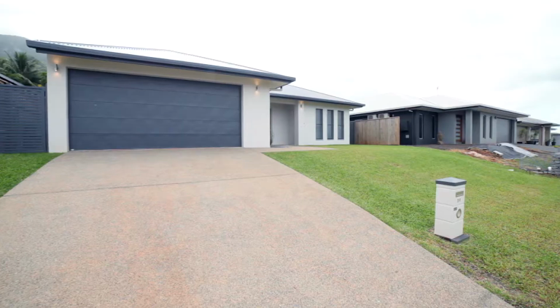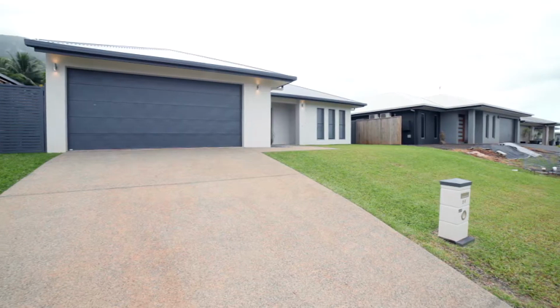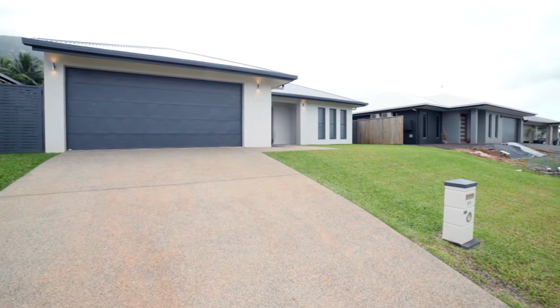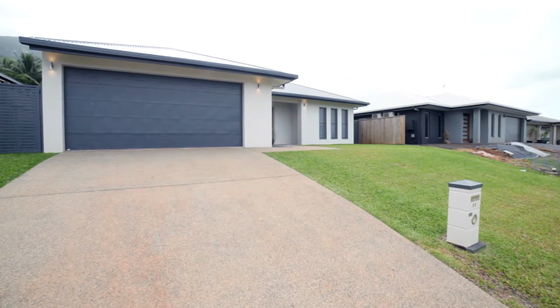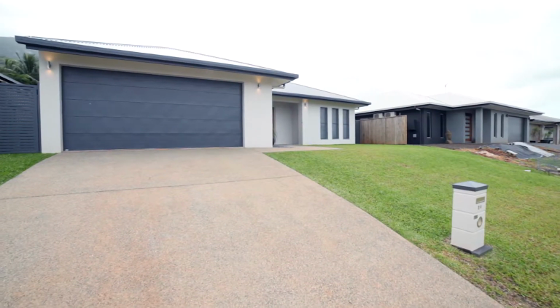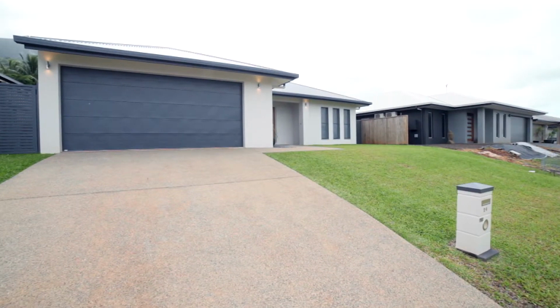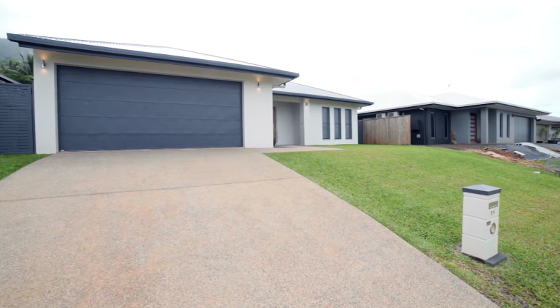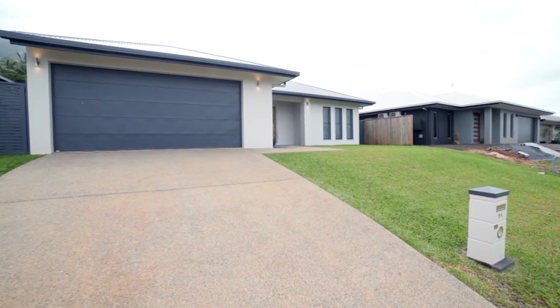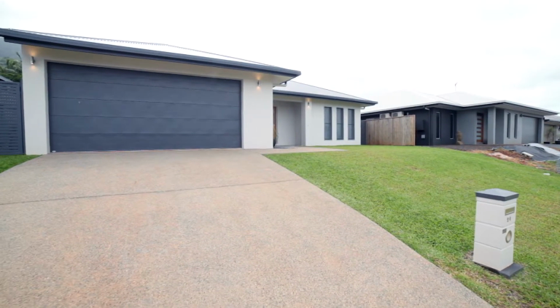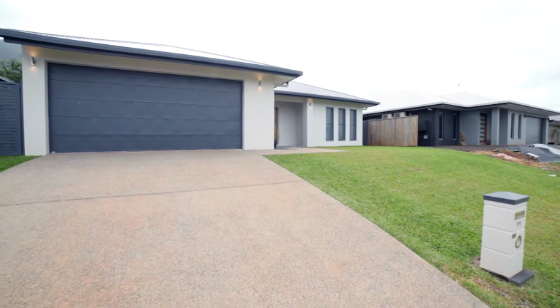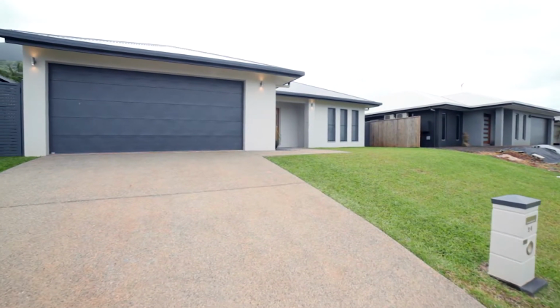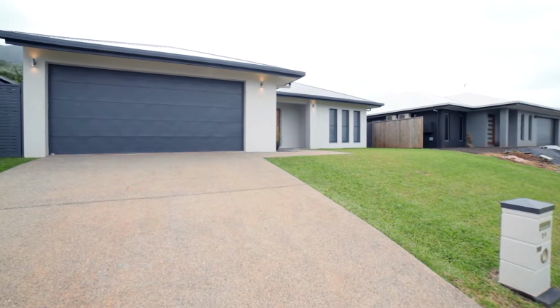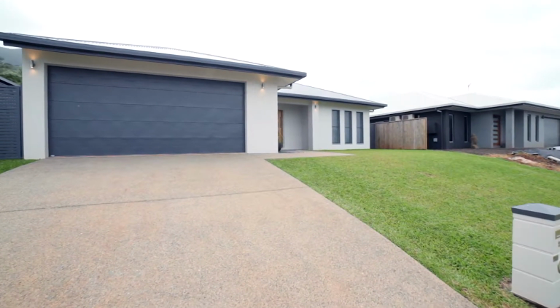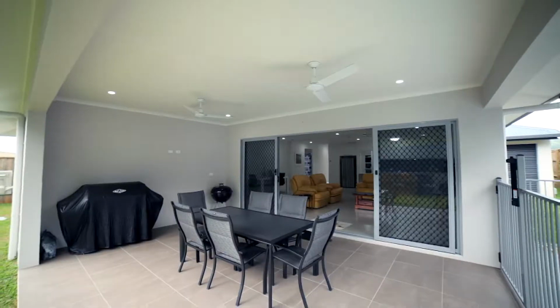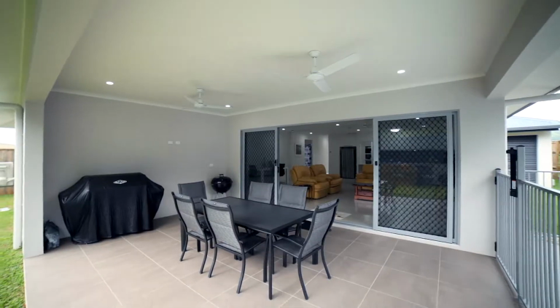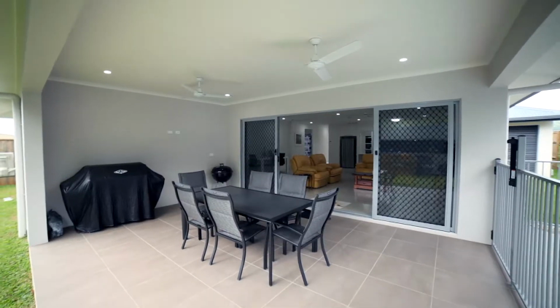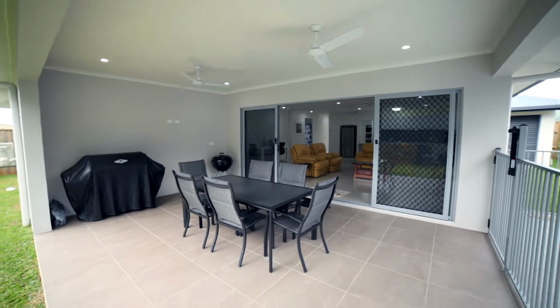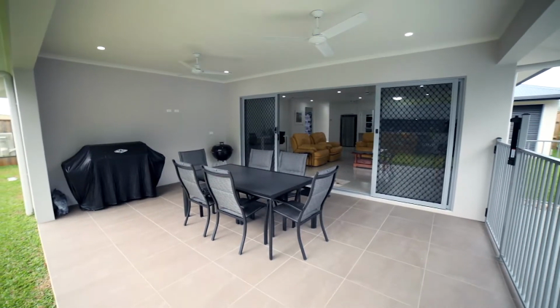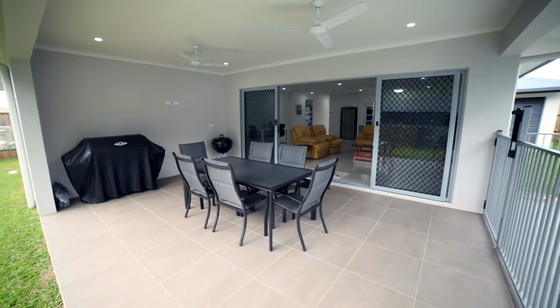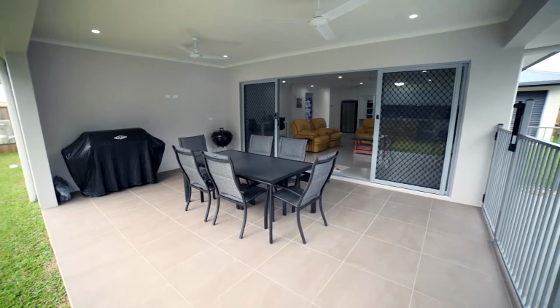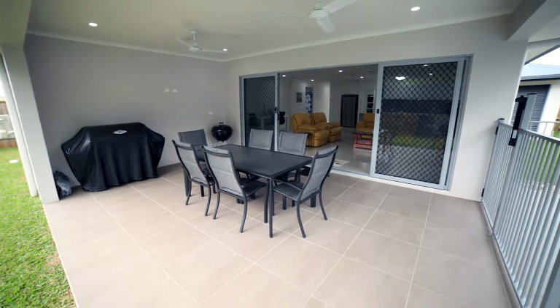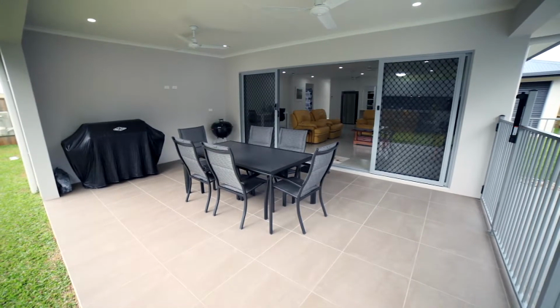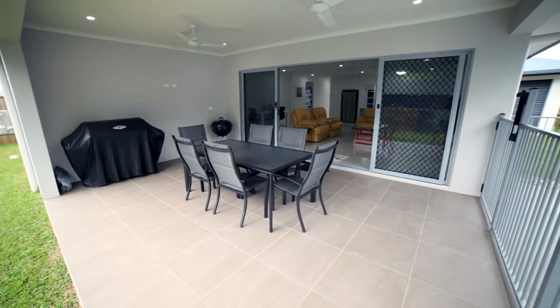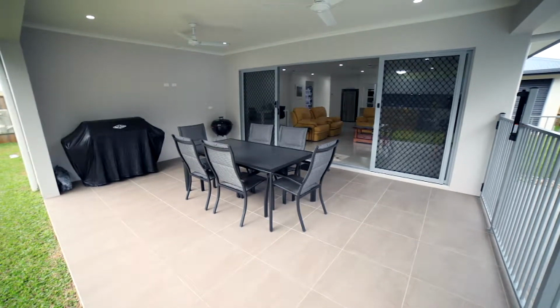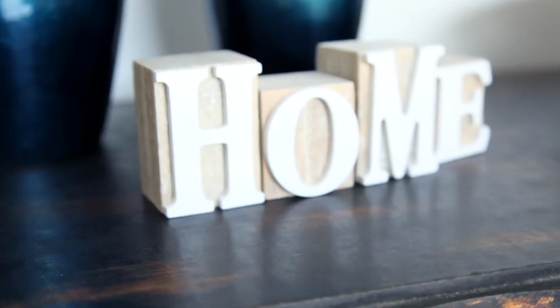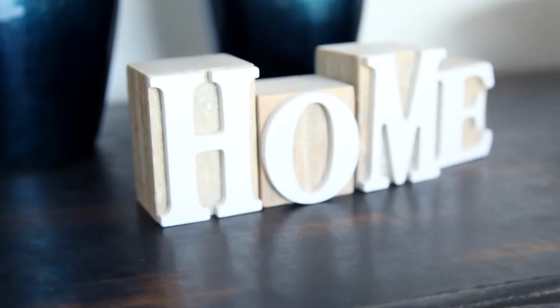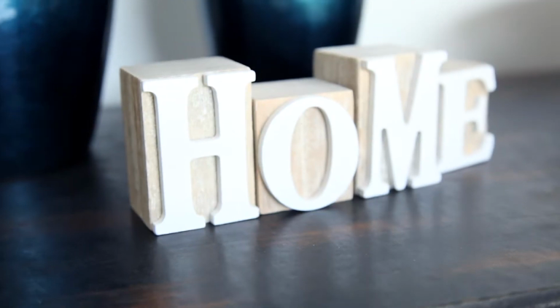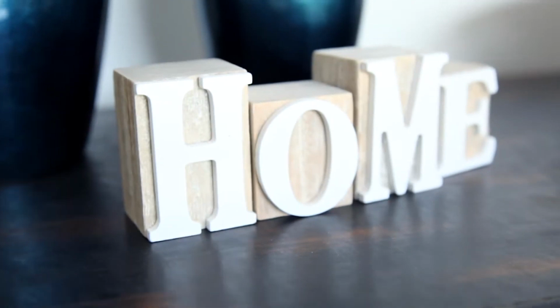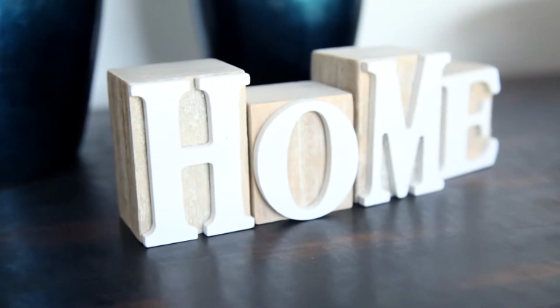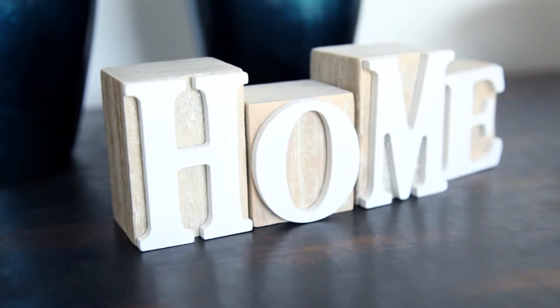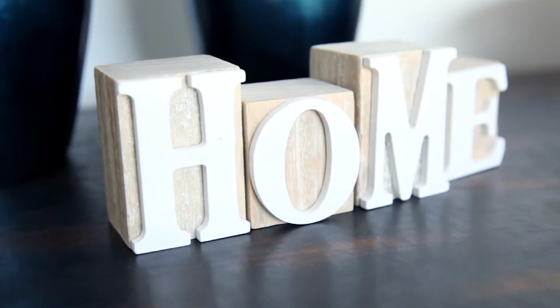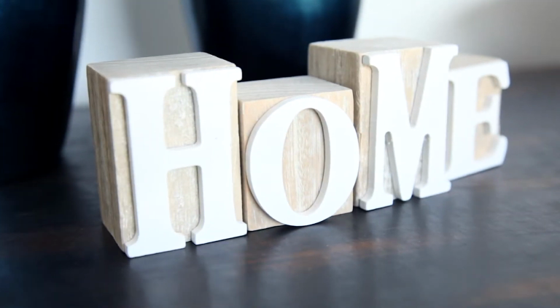Near new homes like this don't come up on the market very often in Red Lent, so make sure to visit this stylish family home. I'm Nicolai Burski from One Stop Property.